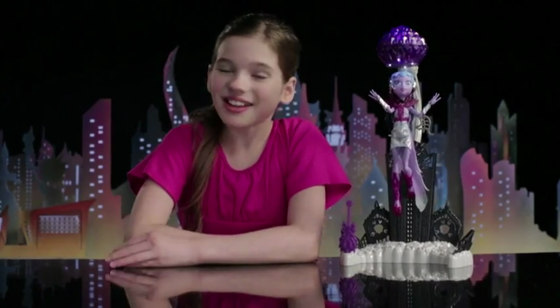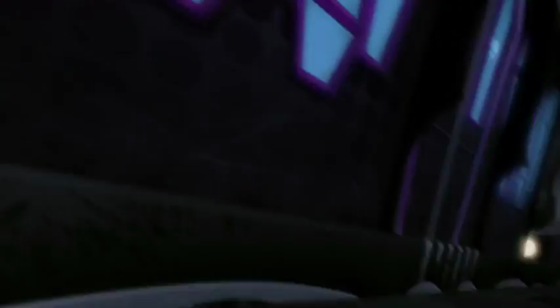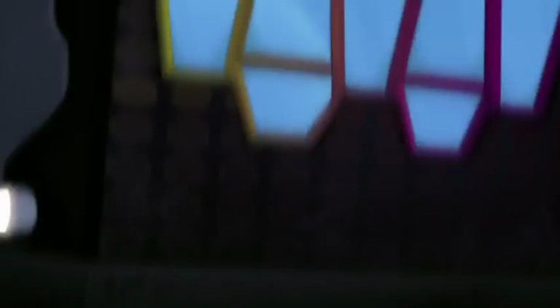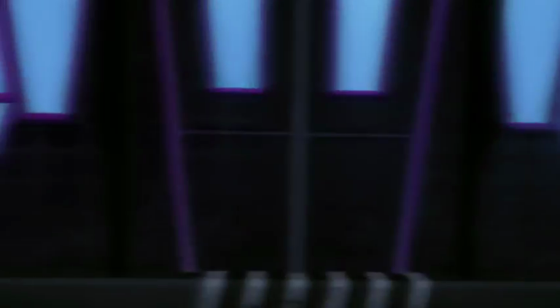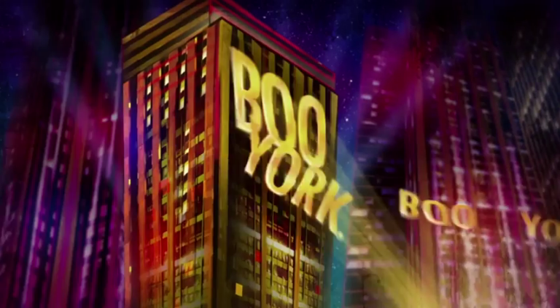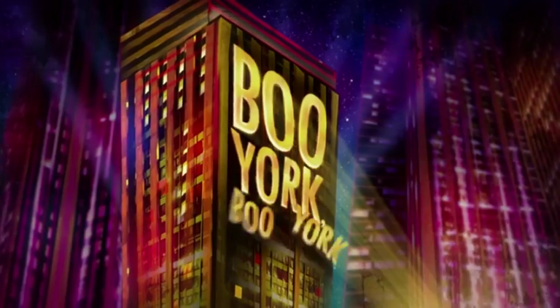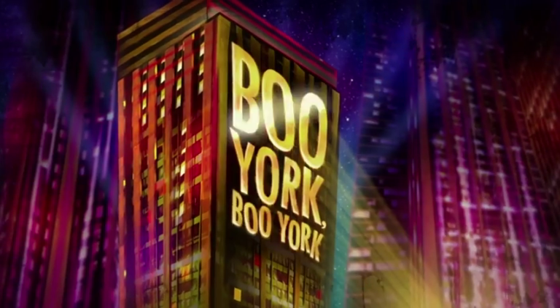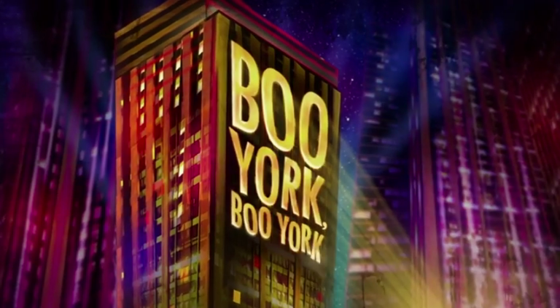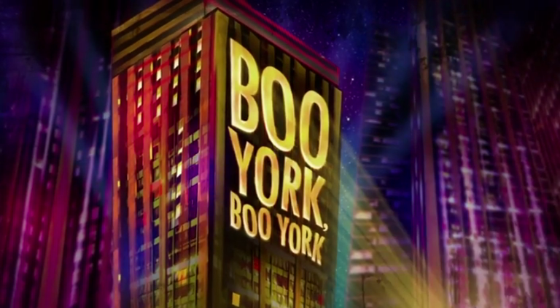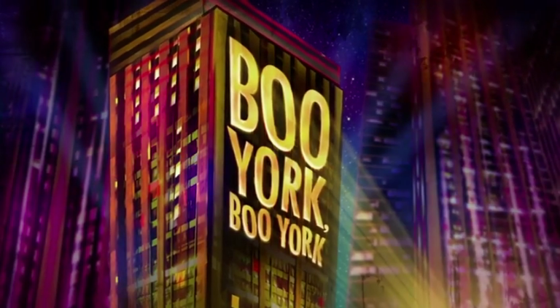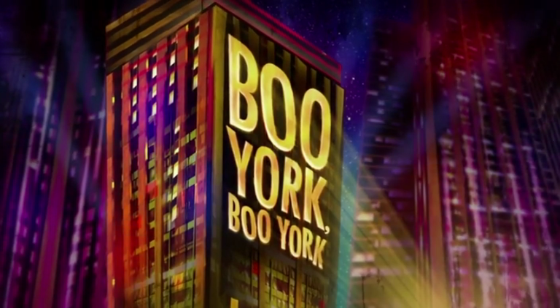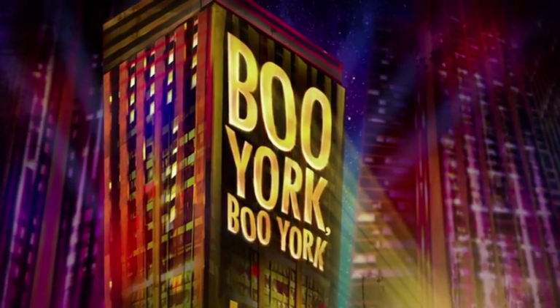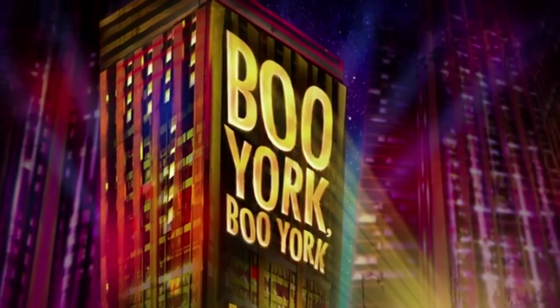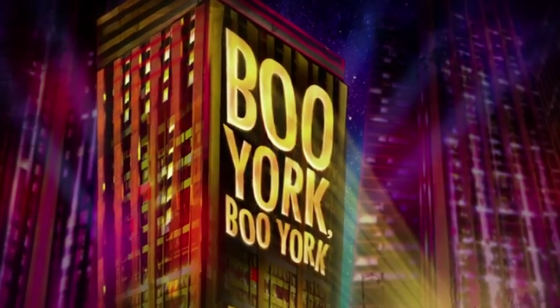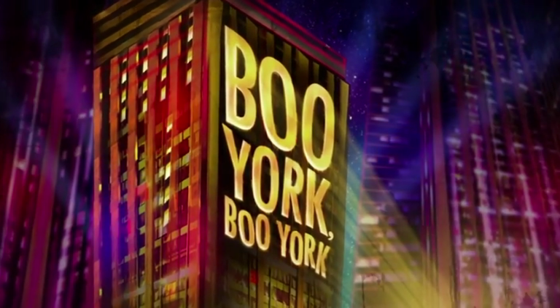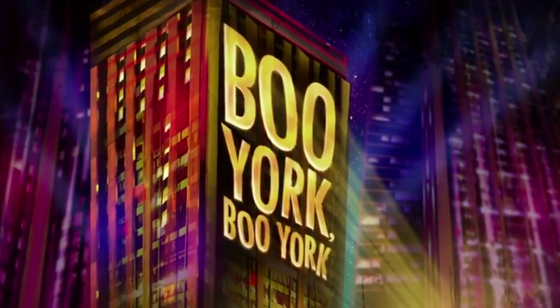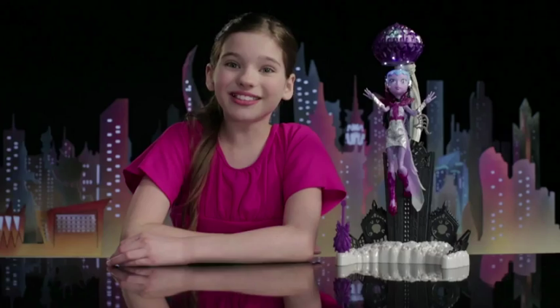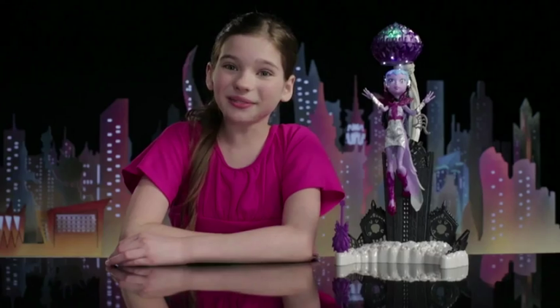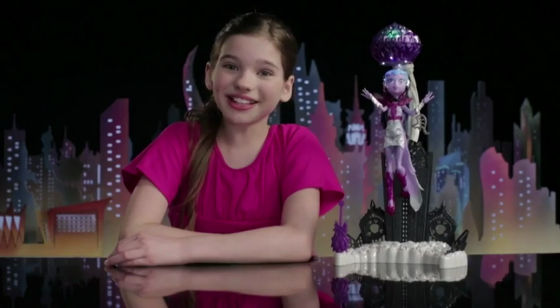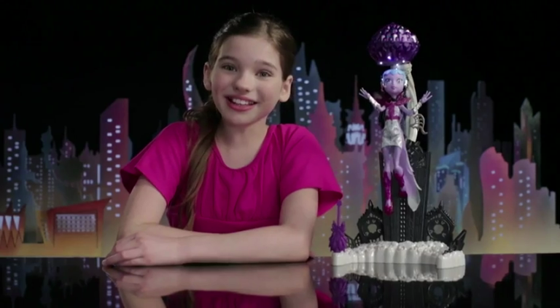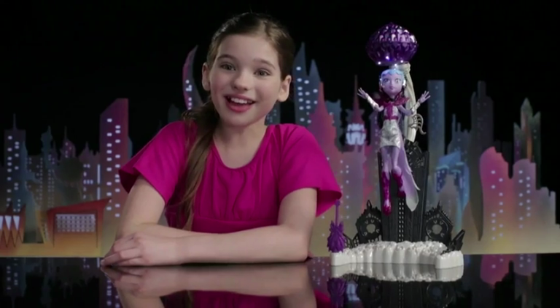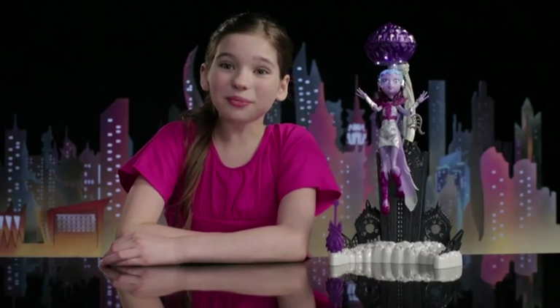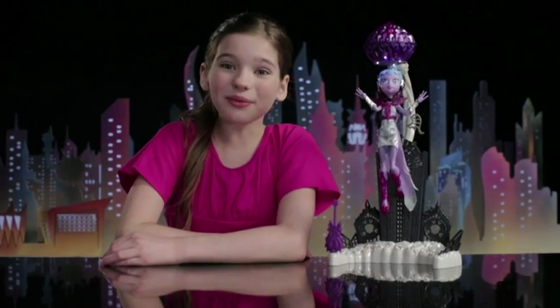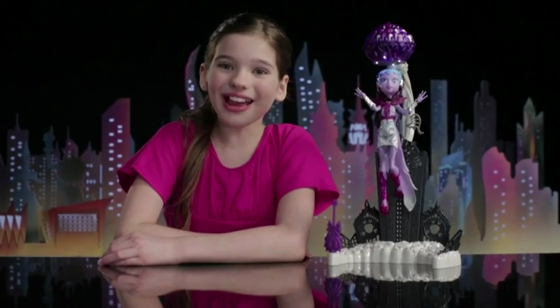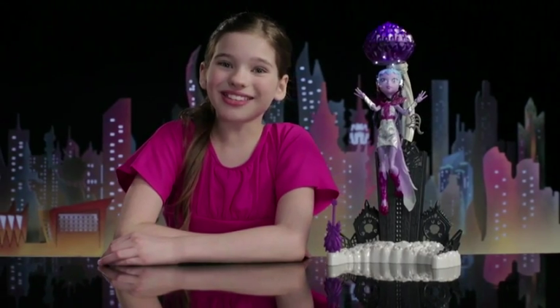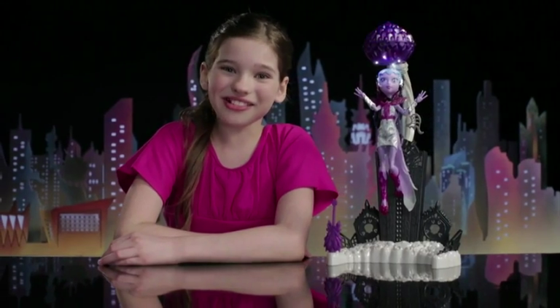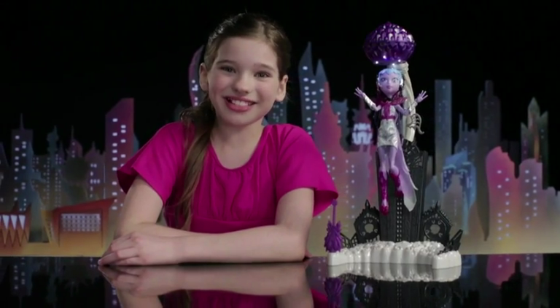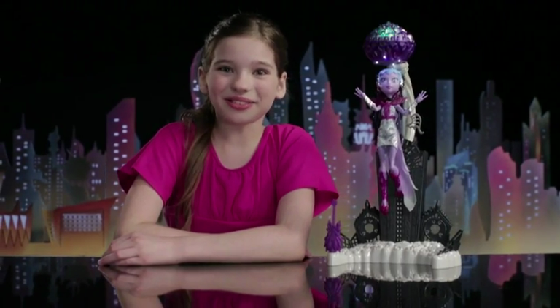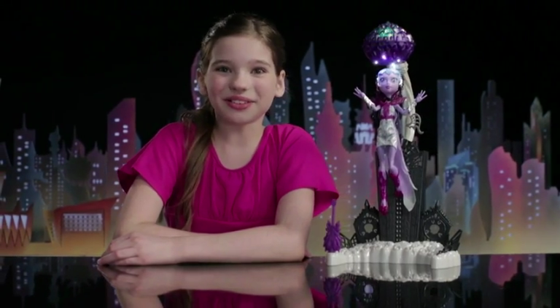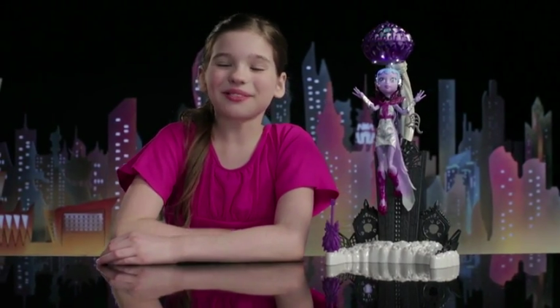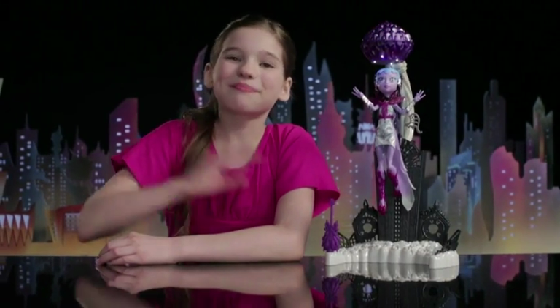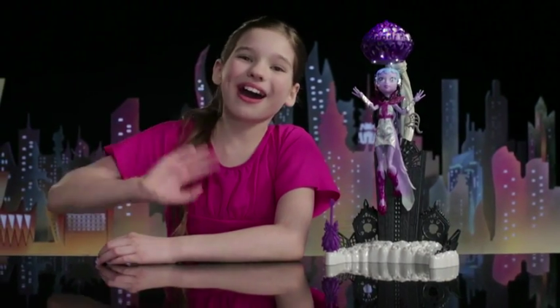Check out the Monster High musical Booyork, Booyork on DVD, Blu-ray, and digital download. Bye!